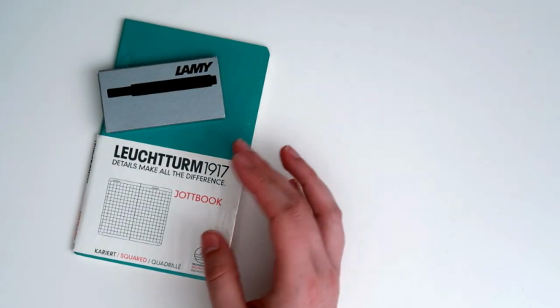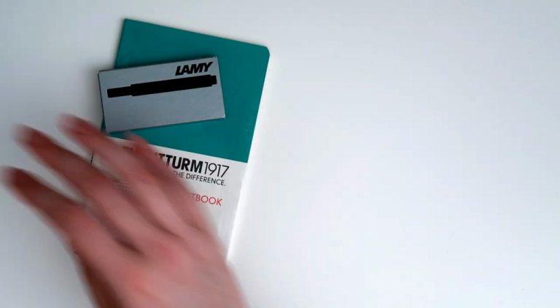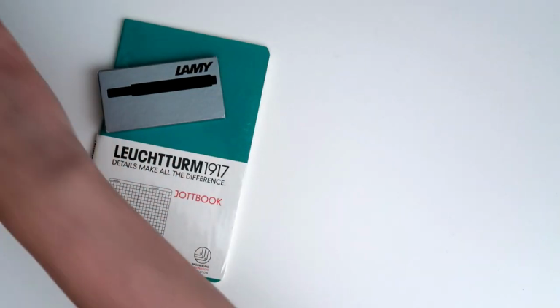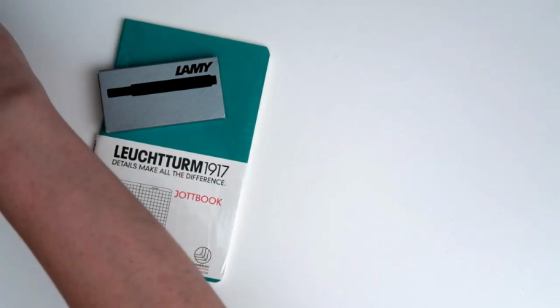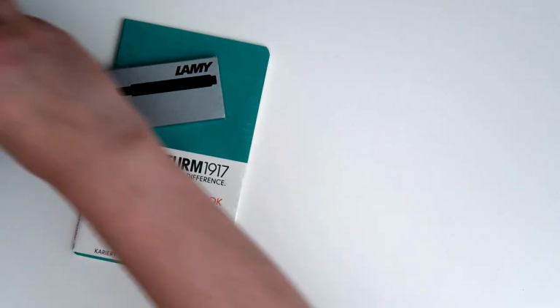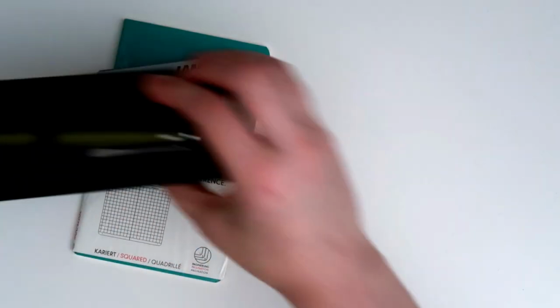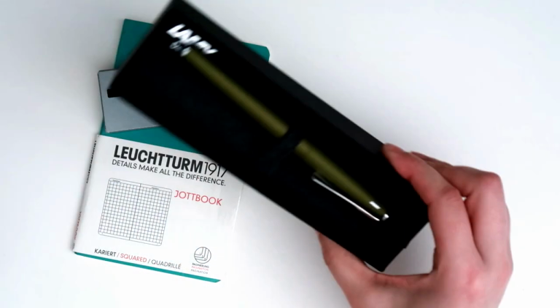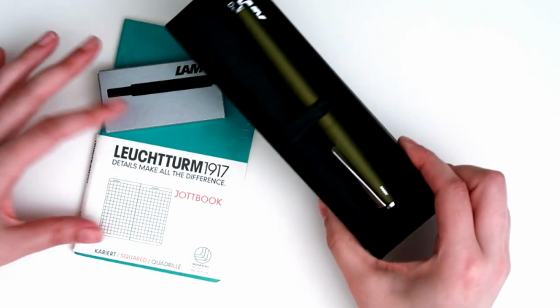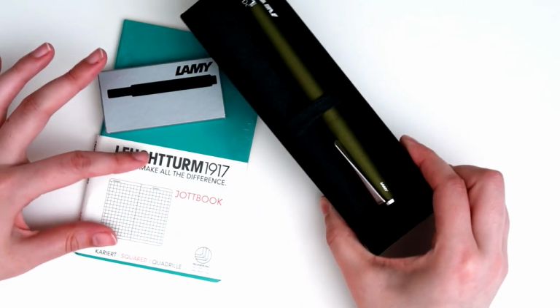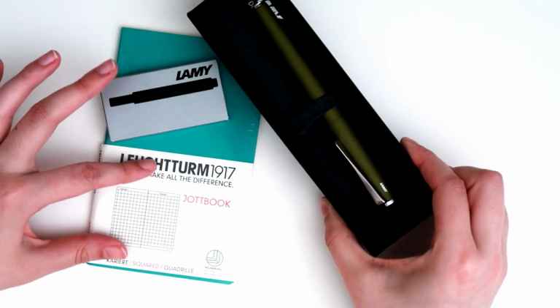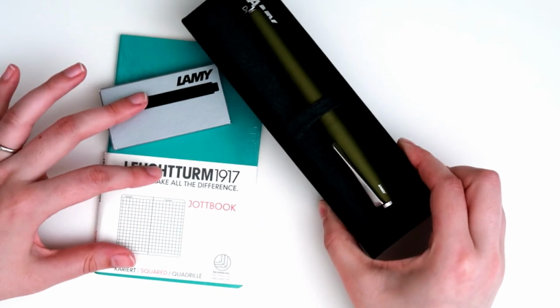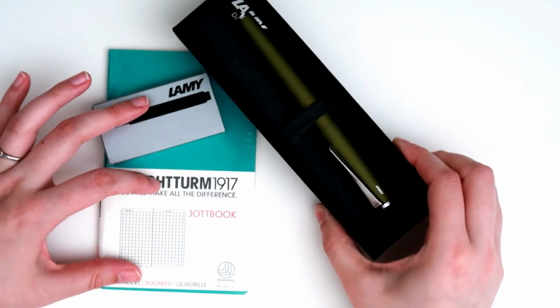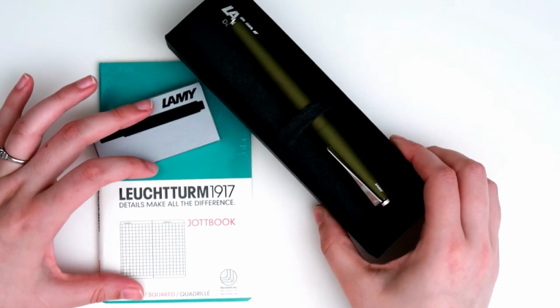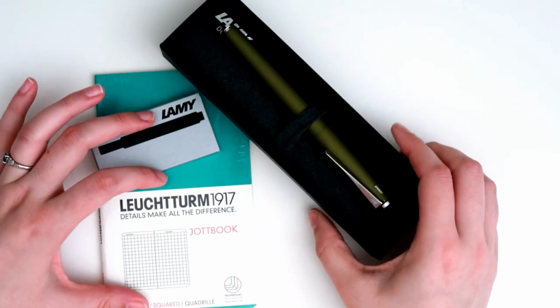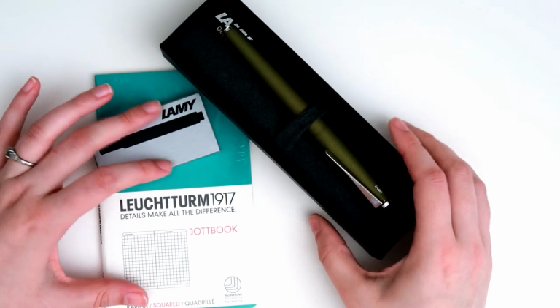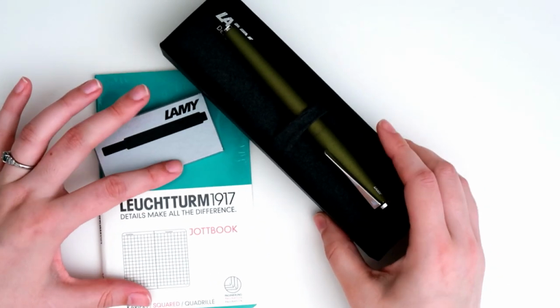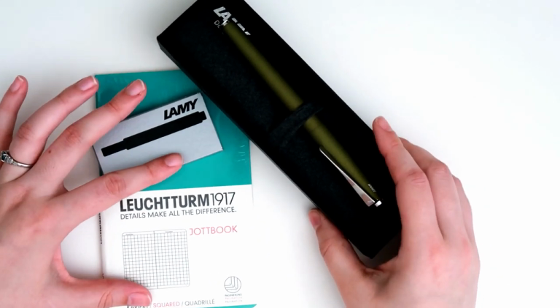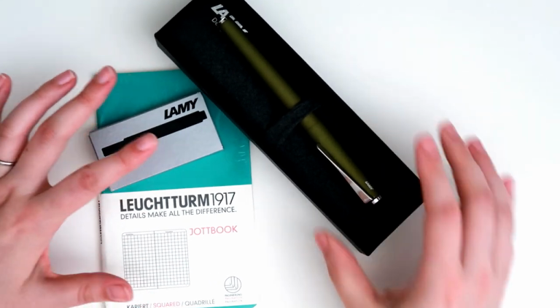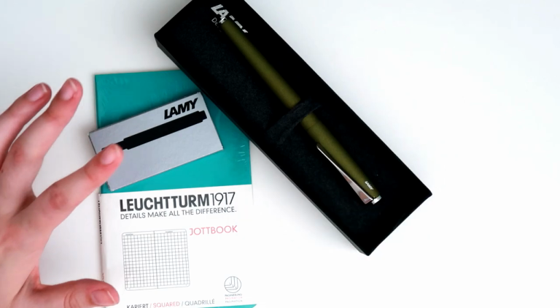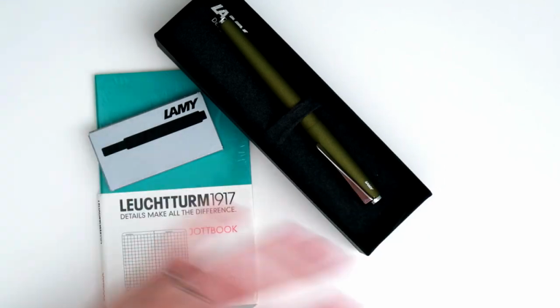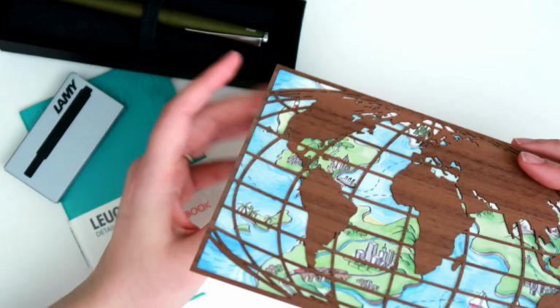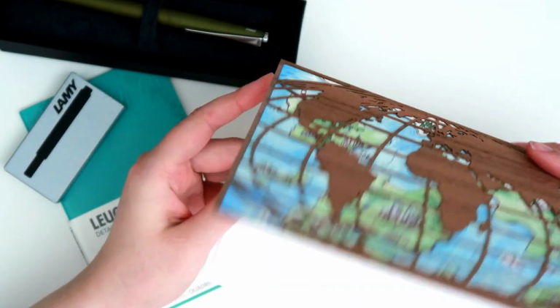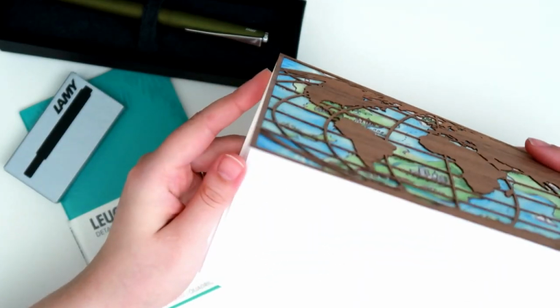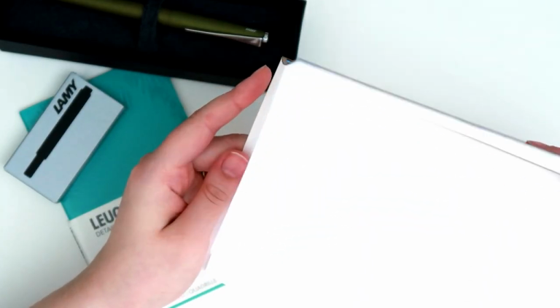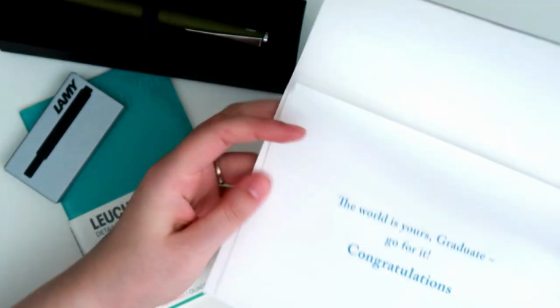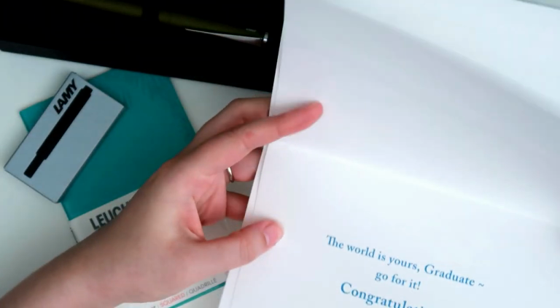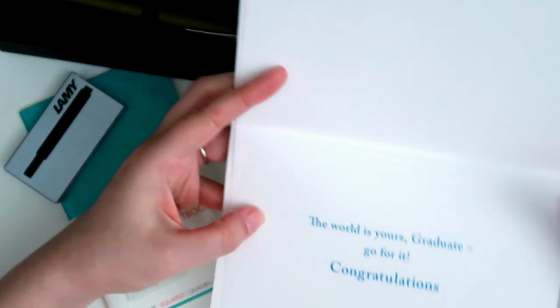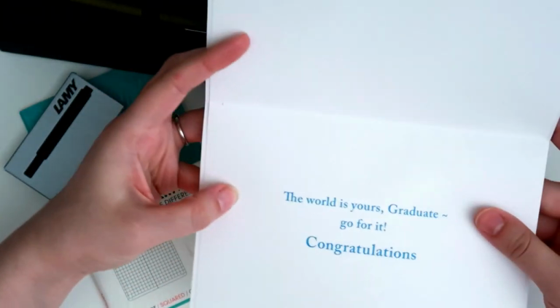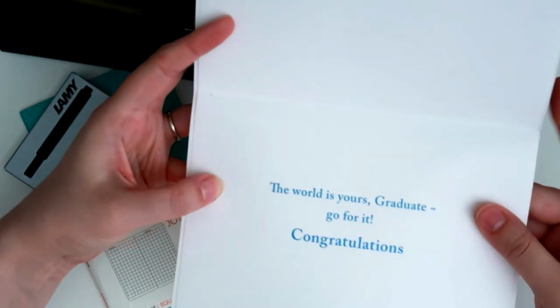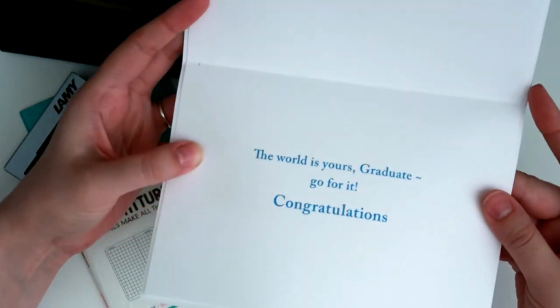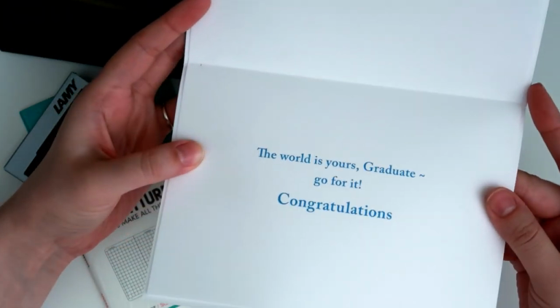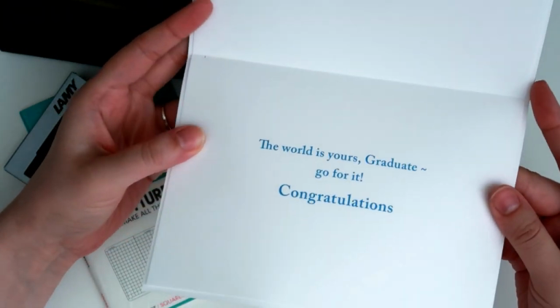I like having small notebooks with me at all times, because you never know when you might need to jot something down. Plus, this paper does really well with fountain pens.